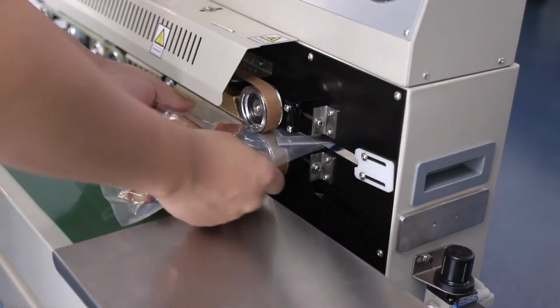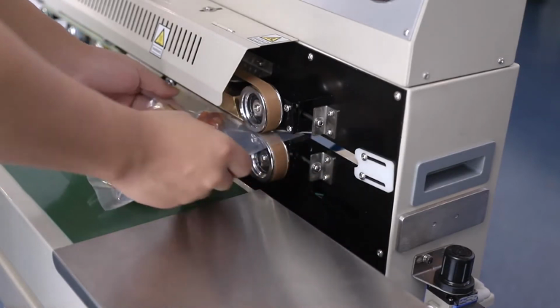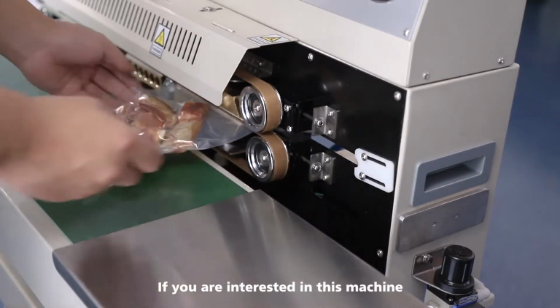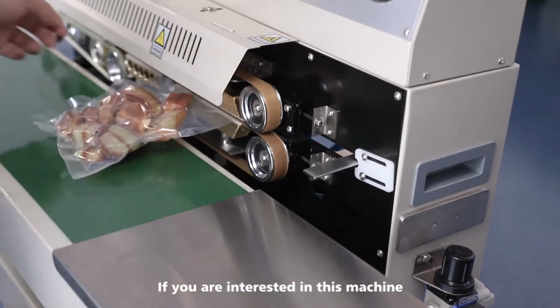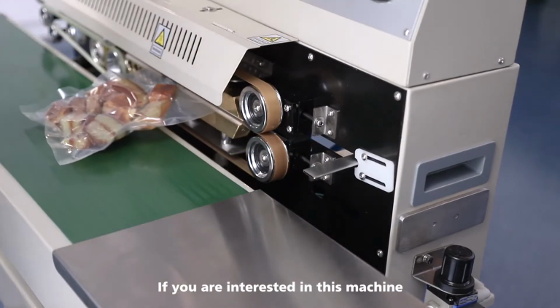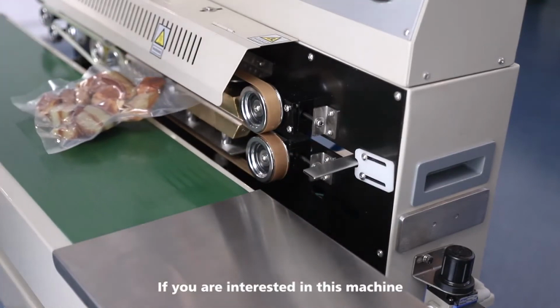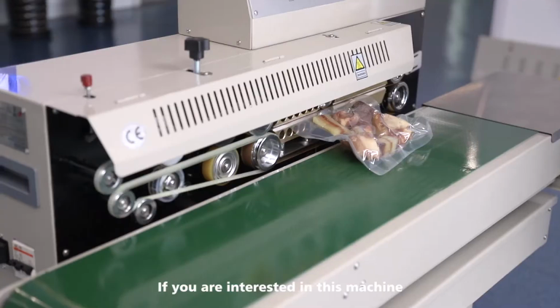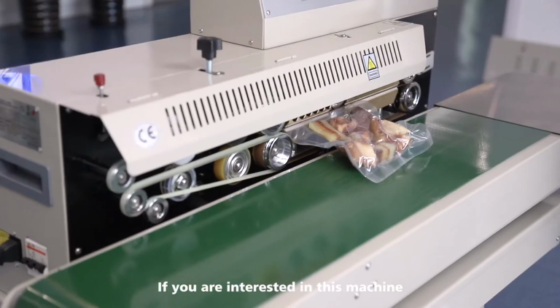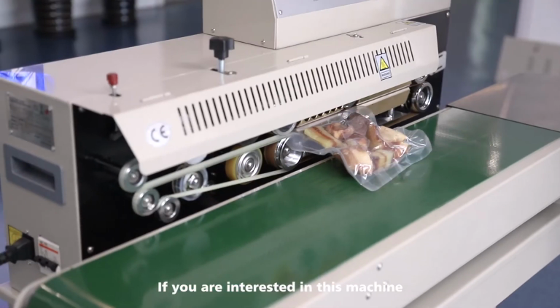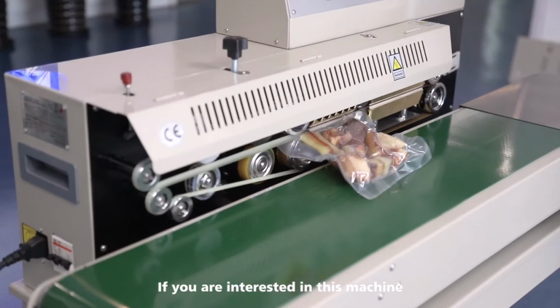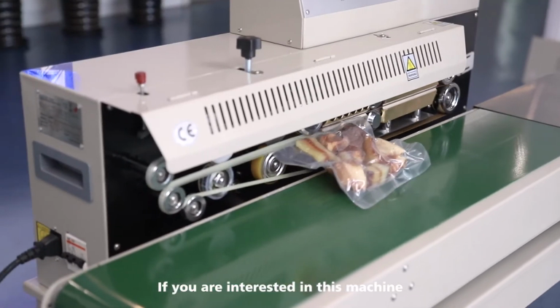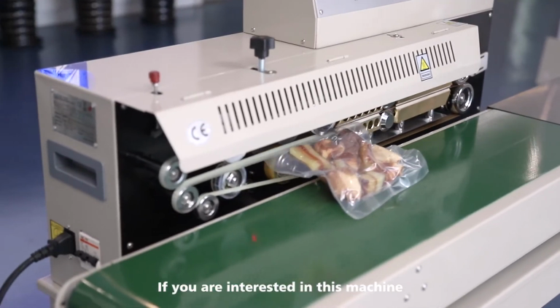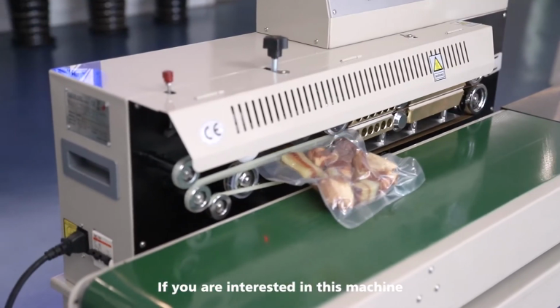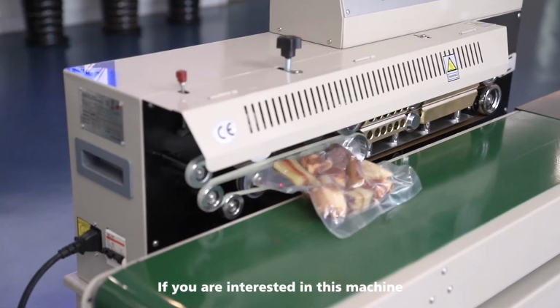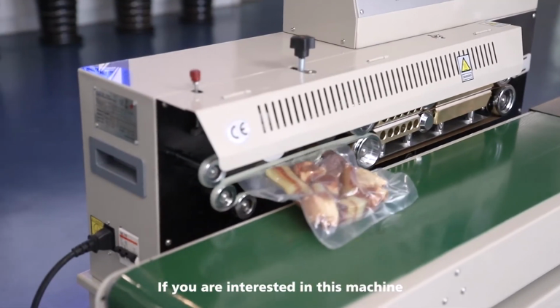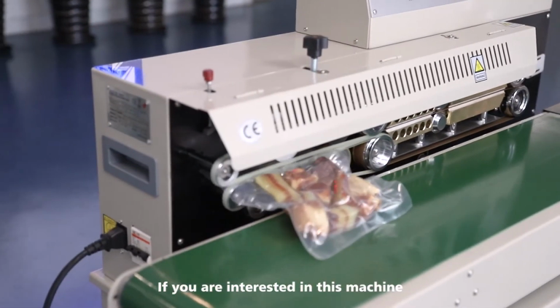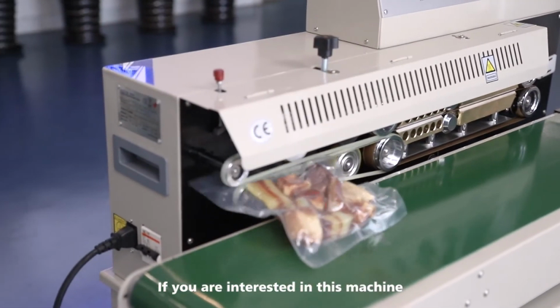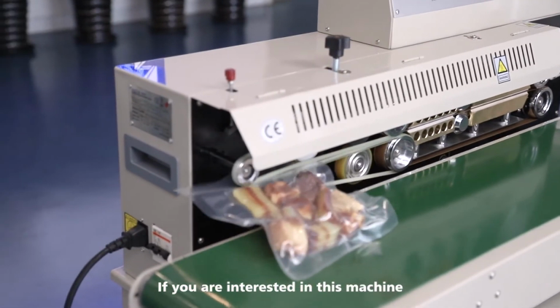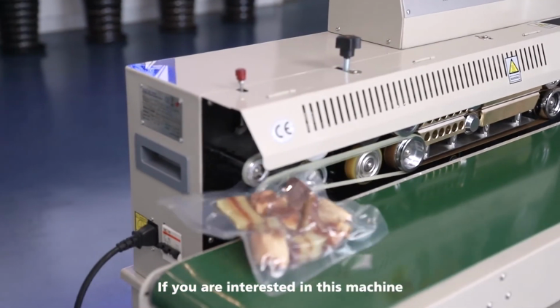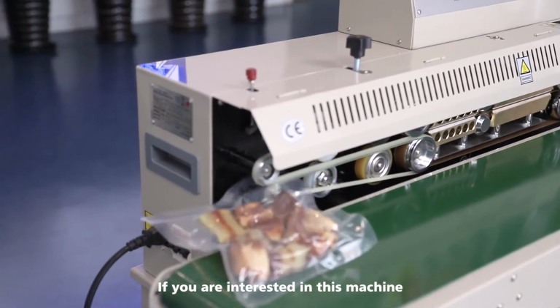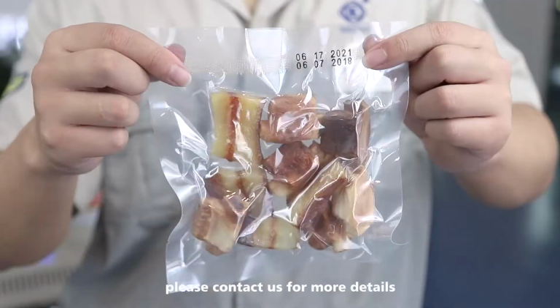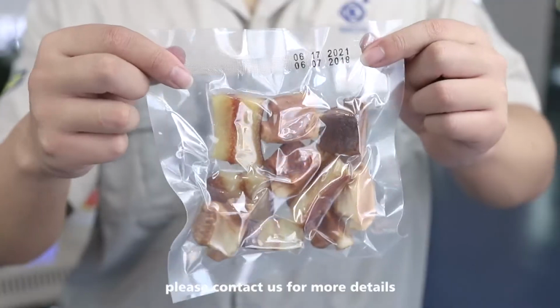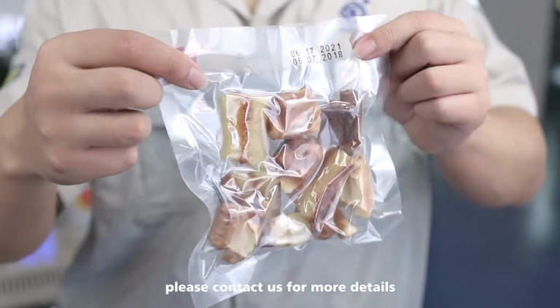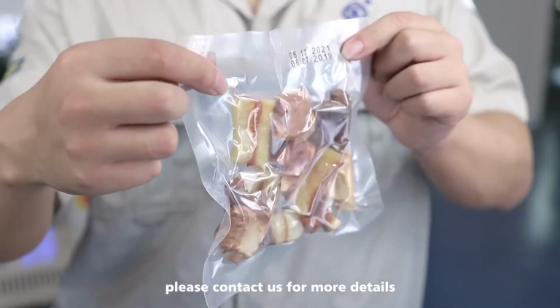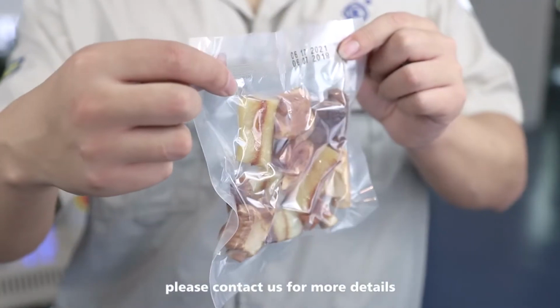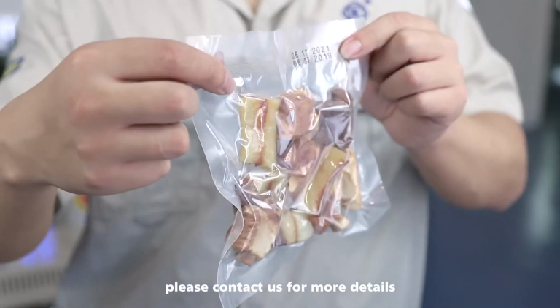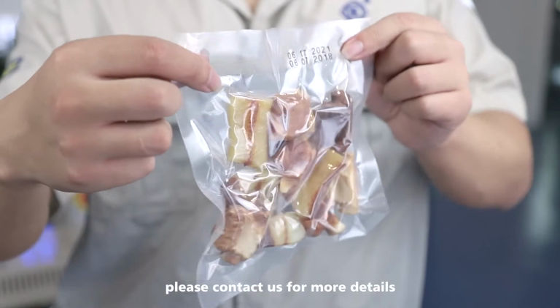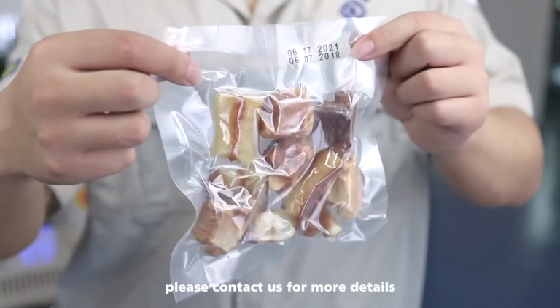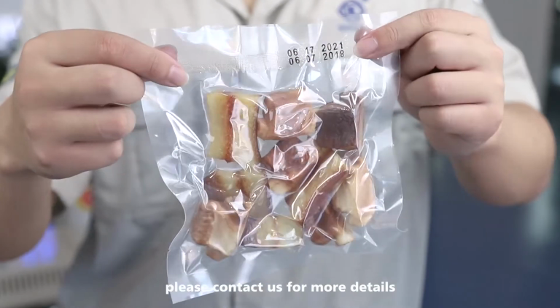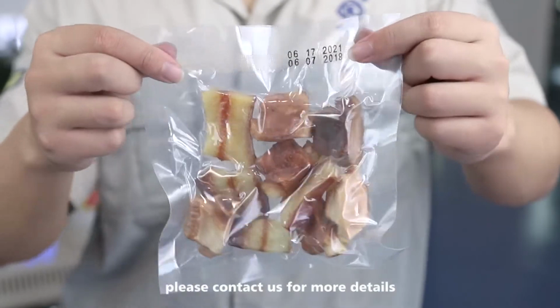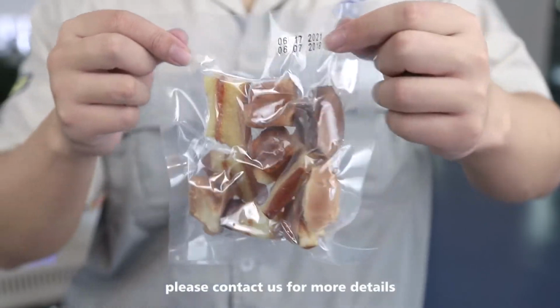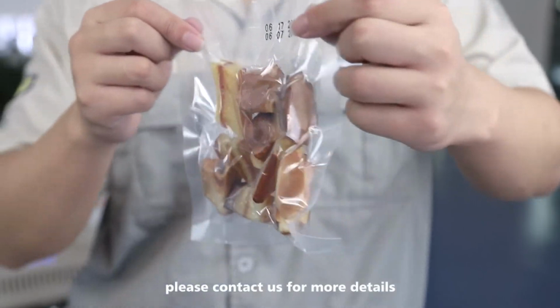If you are interested in this machine, please contact us for more details.